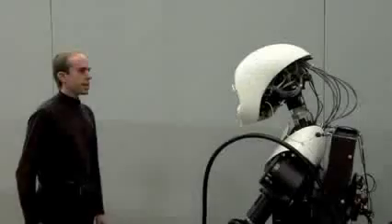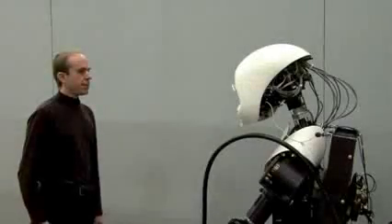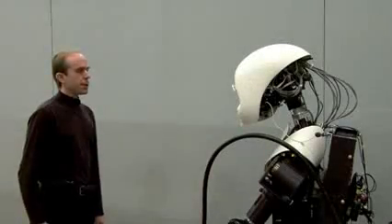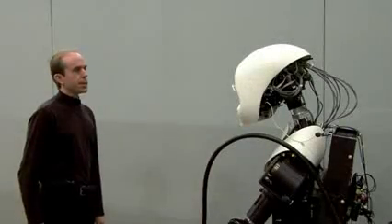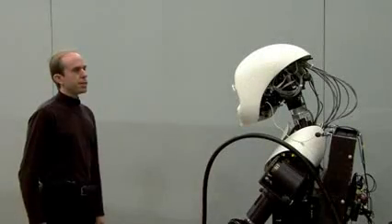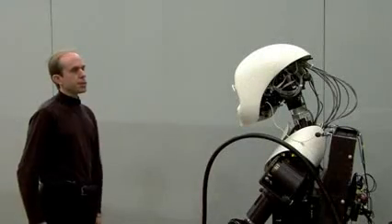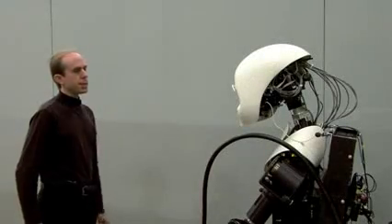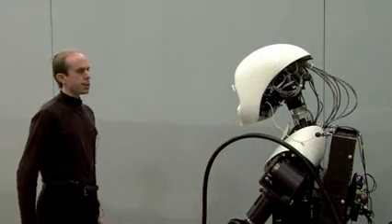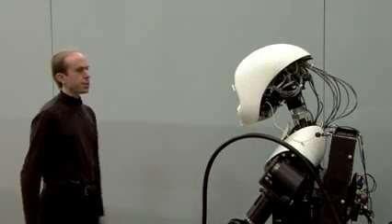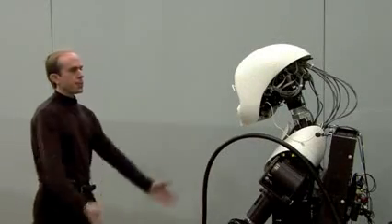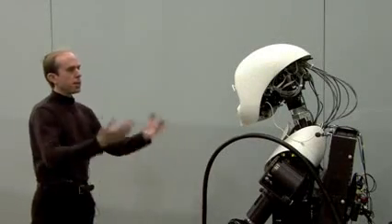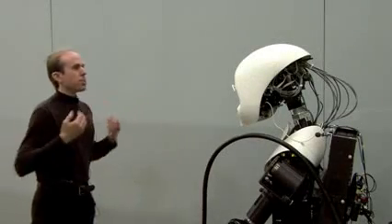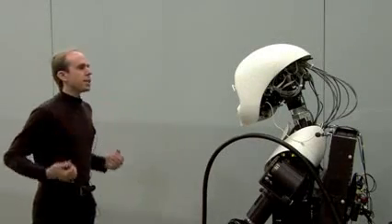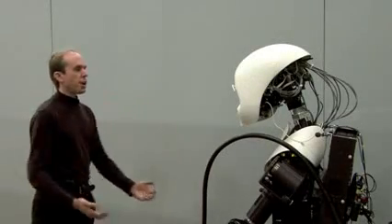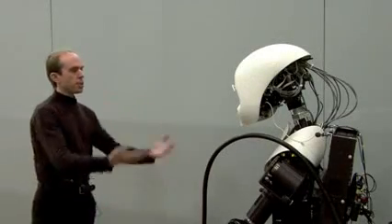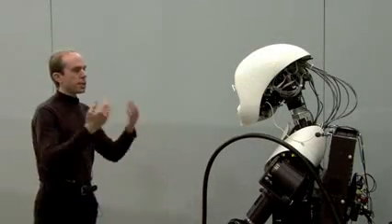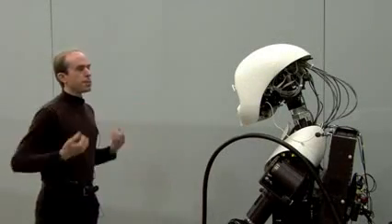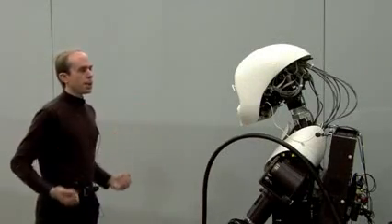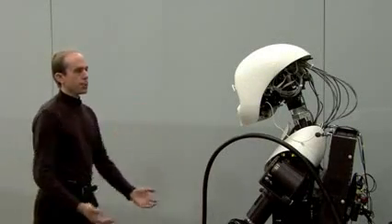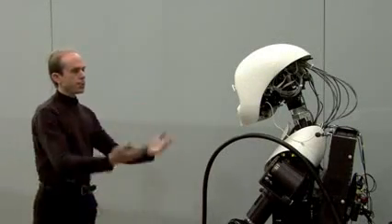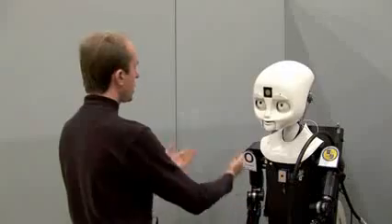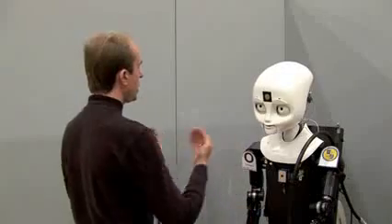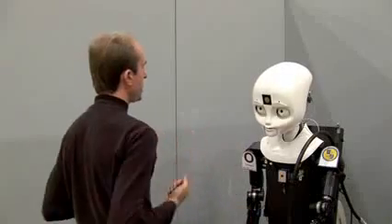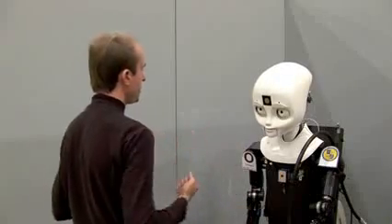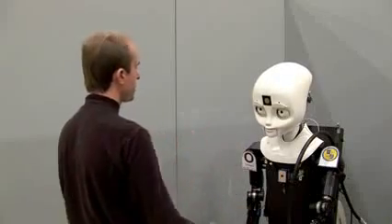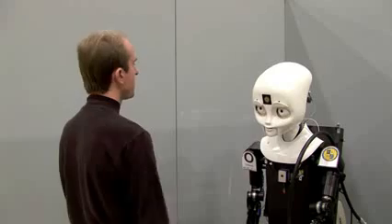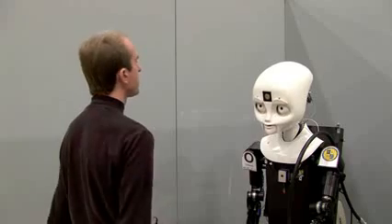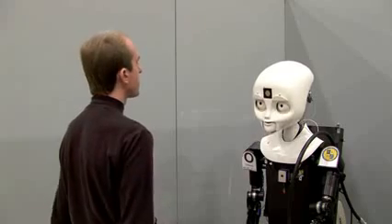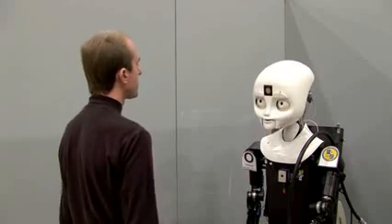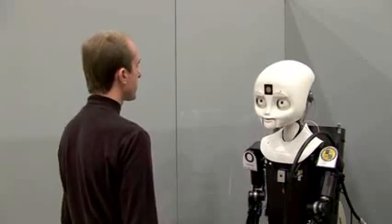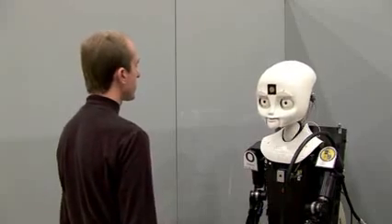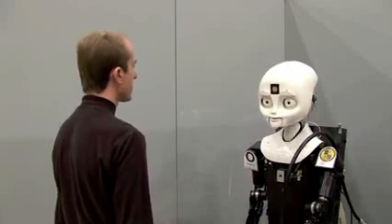Octavian, we're in need of your assistance. Please follow me to the supply room. Okay, moving to goal.